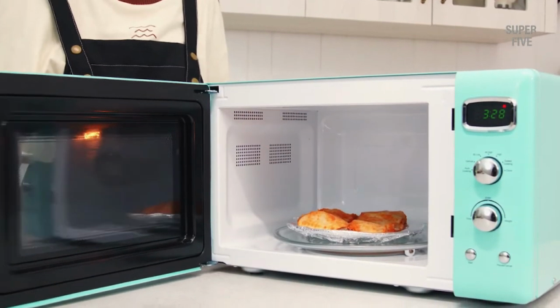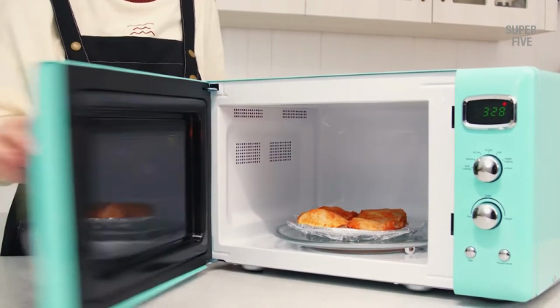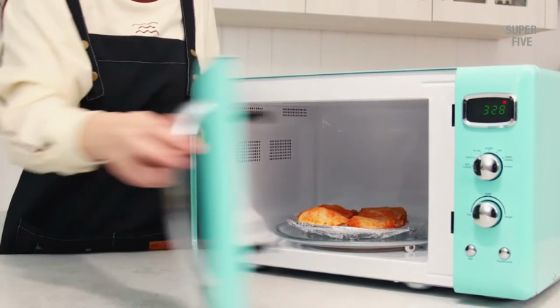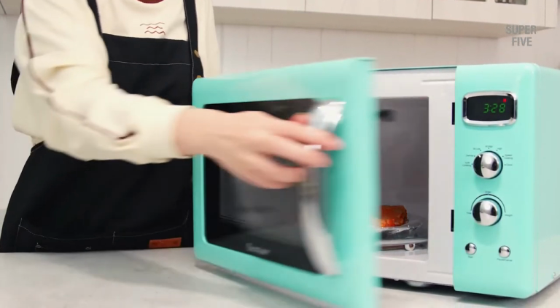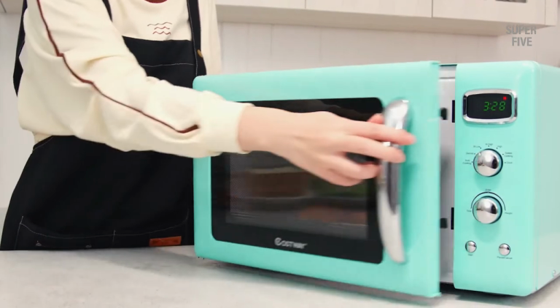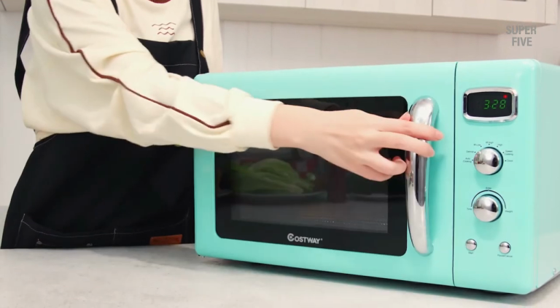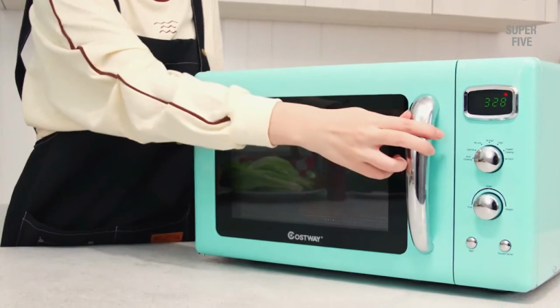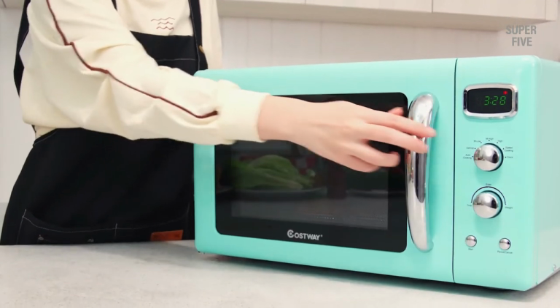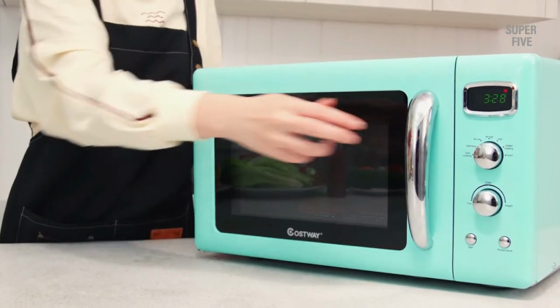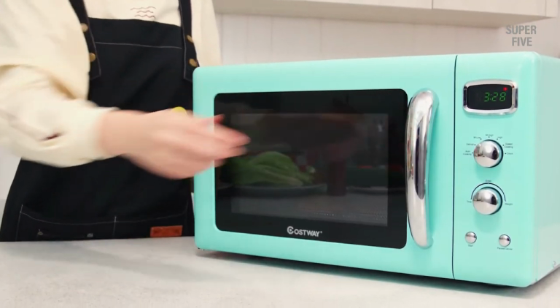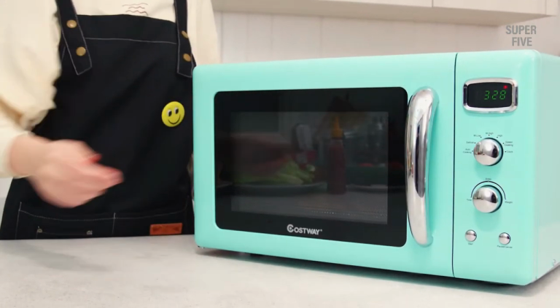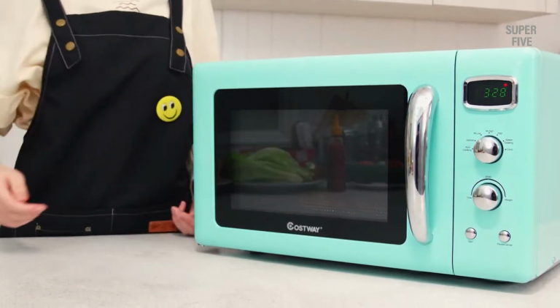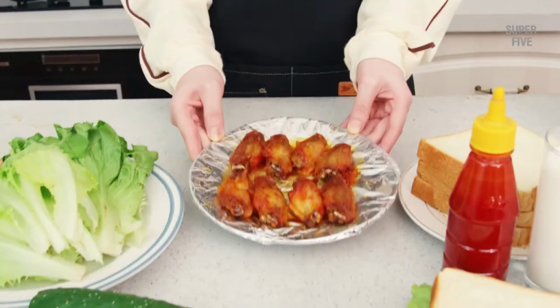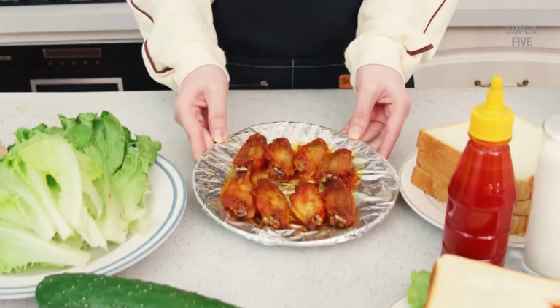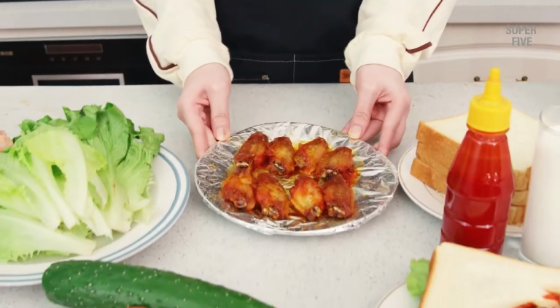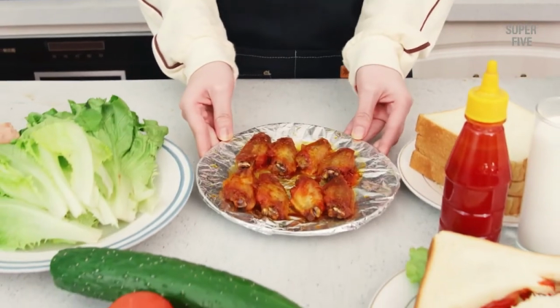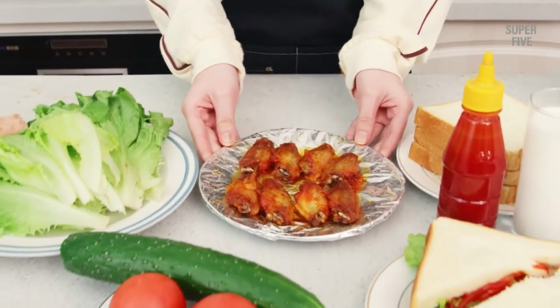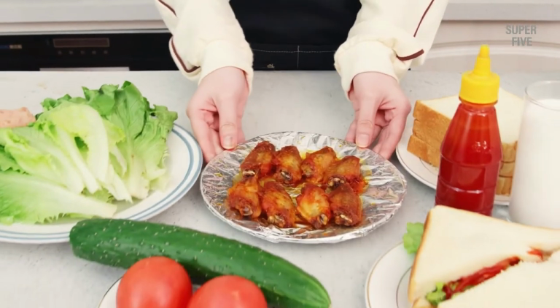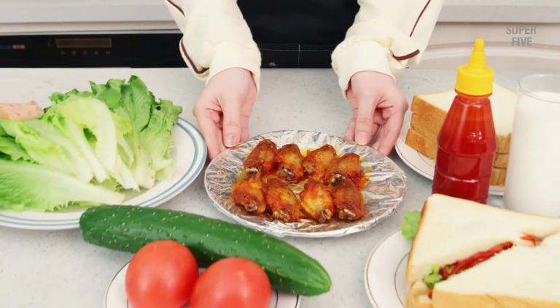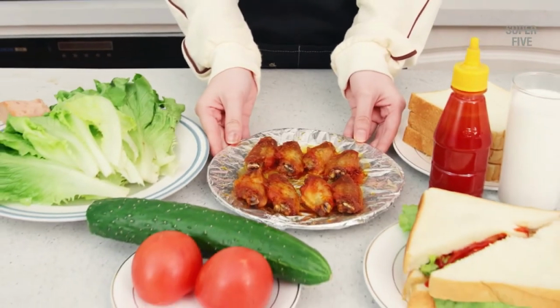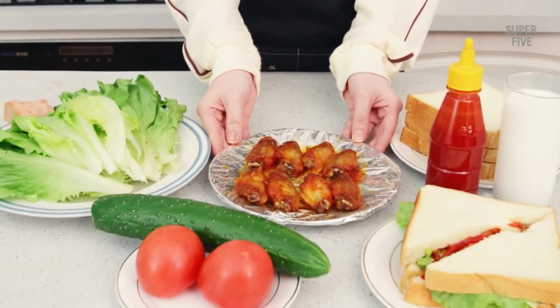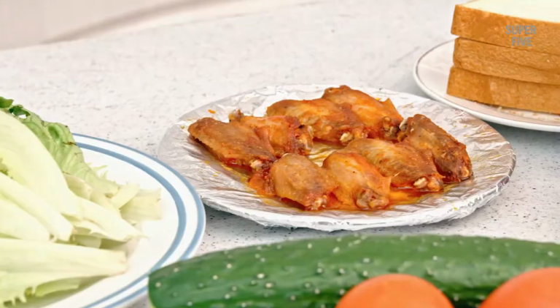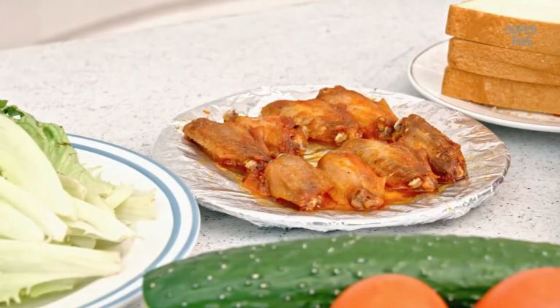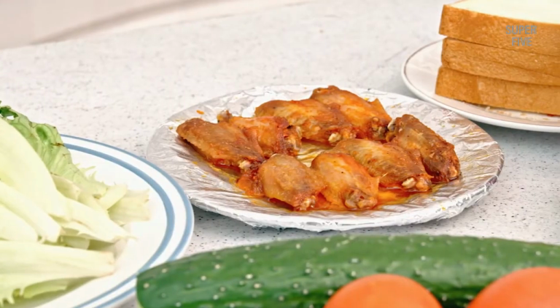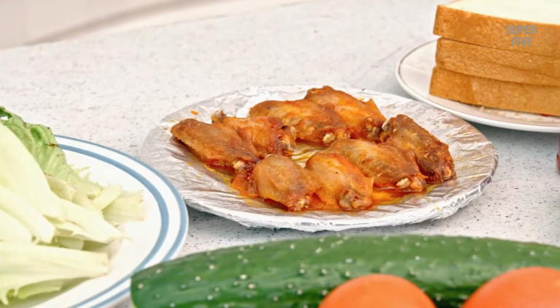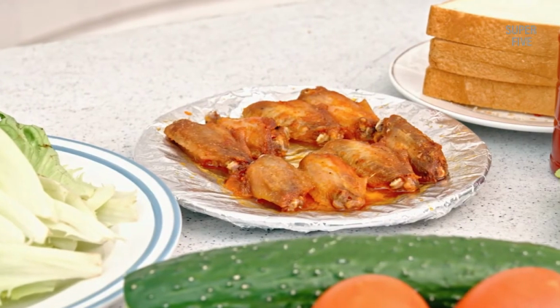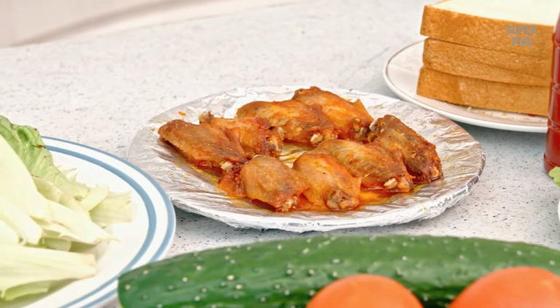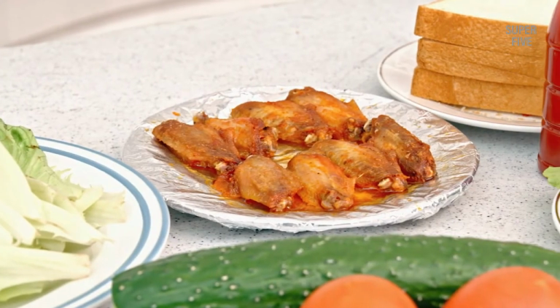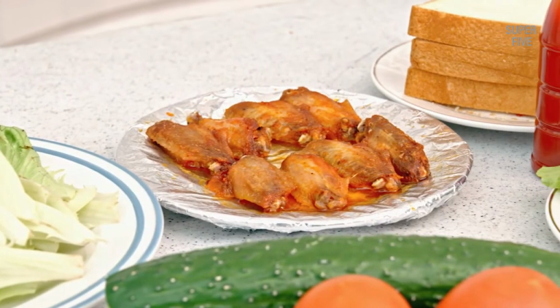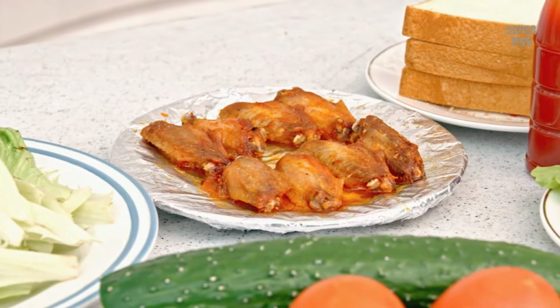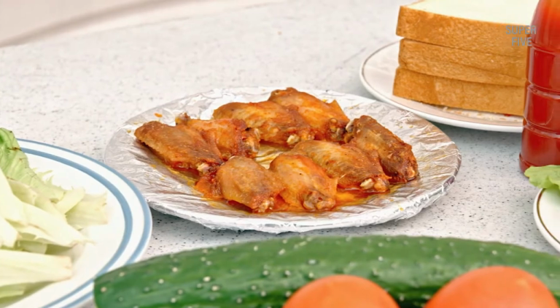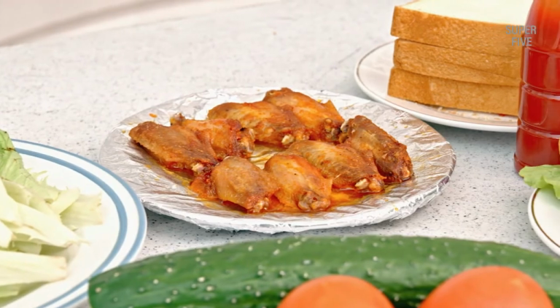Cons: this microwave oven is on the small side, so it might not be suitable for large families.